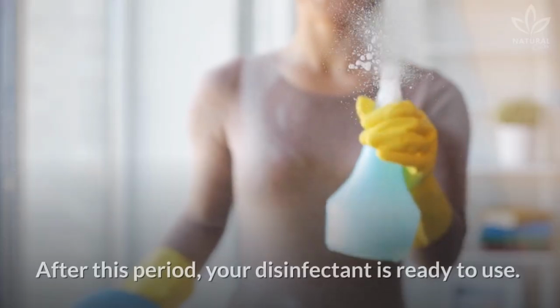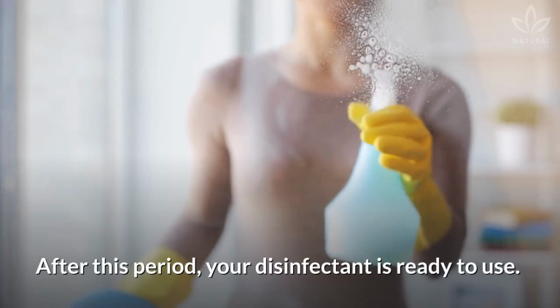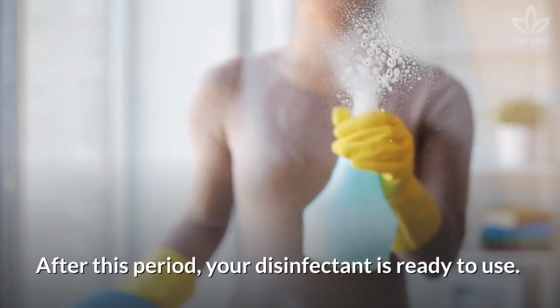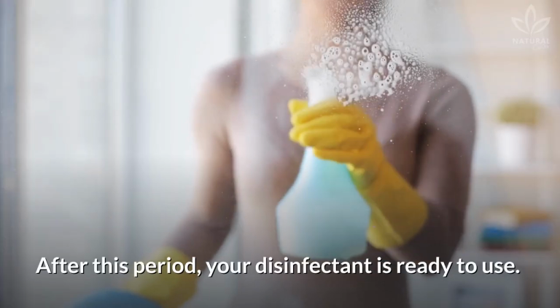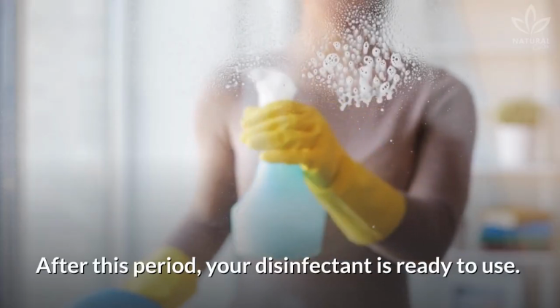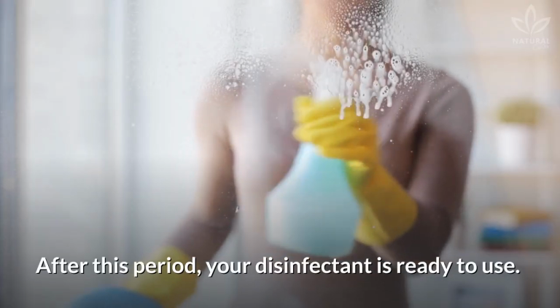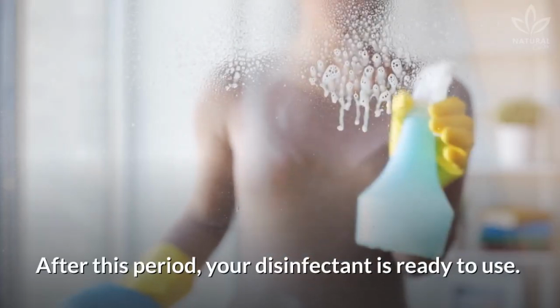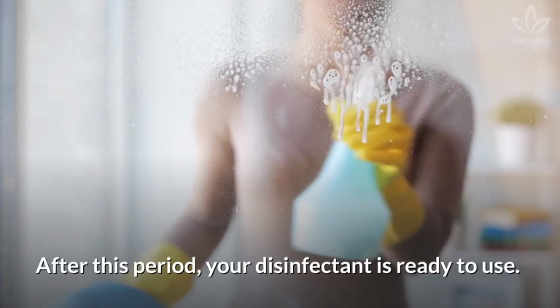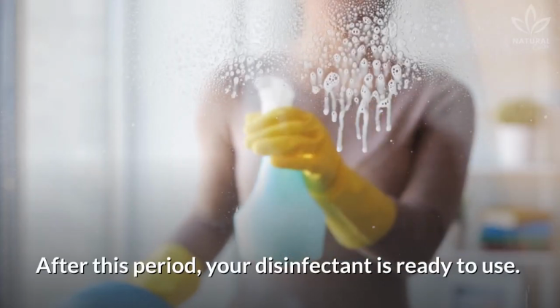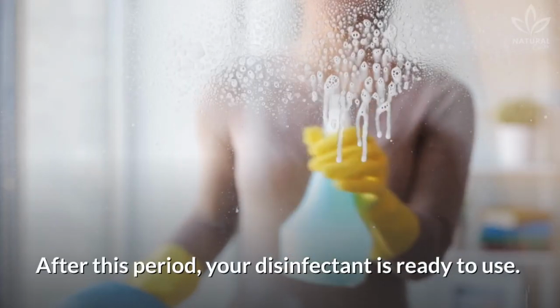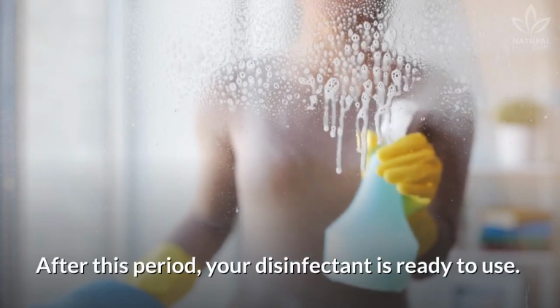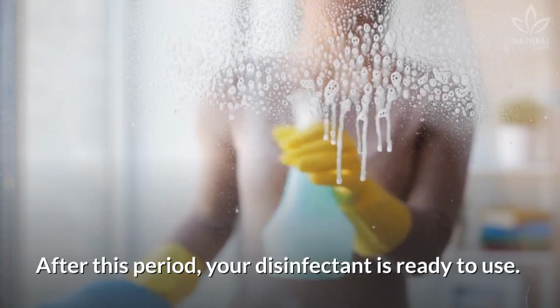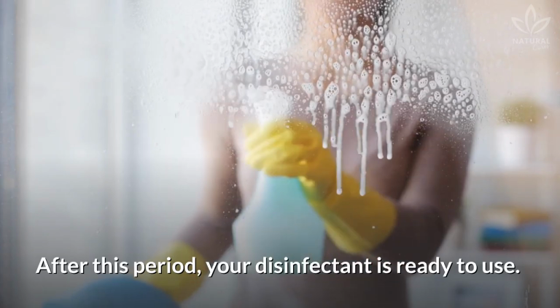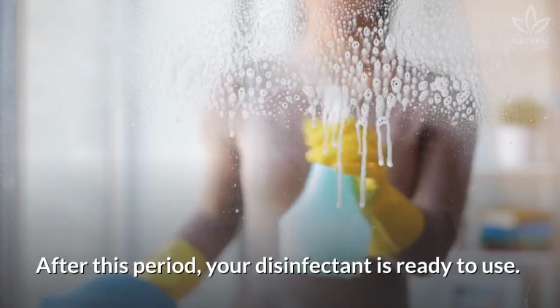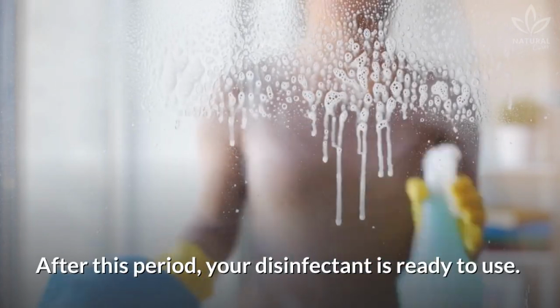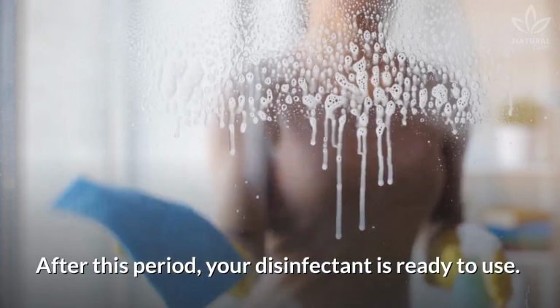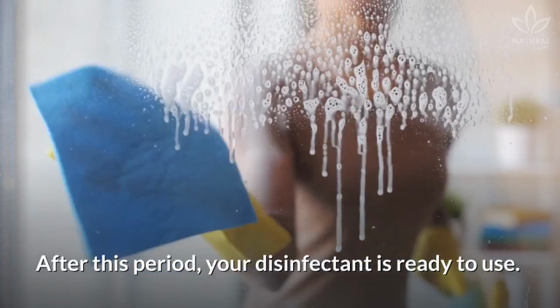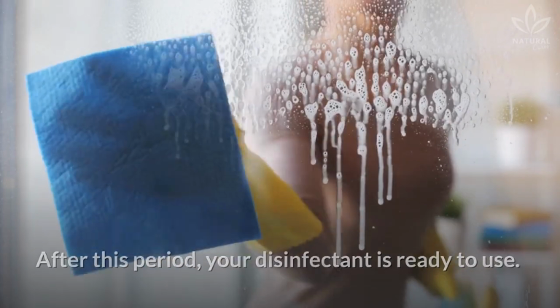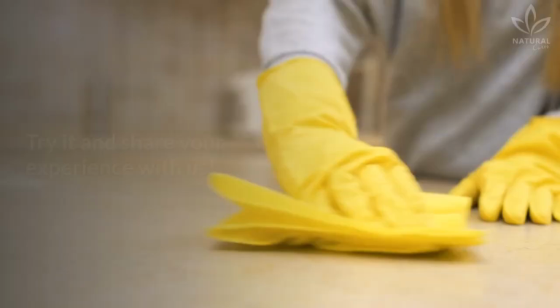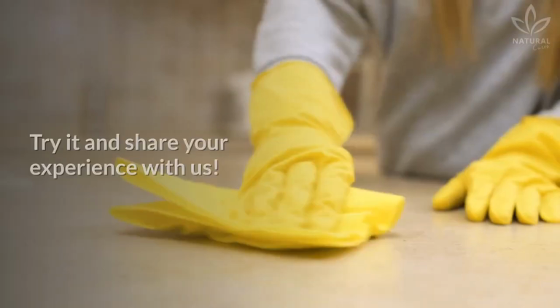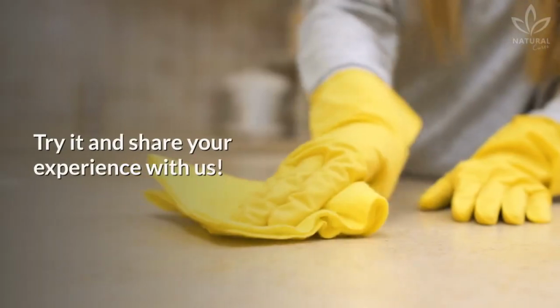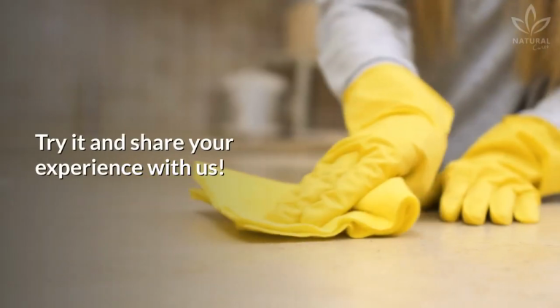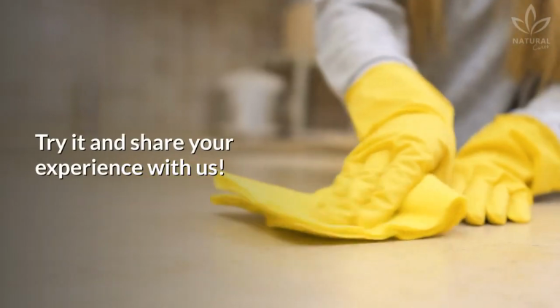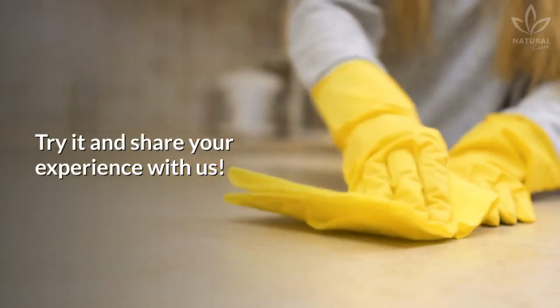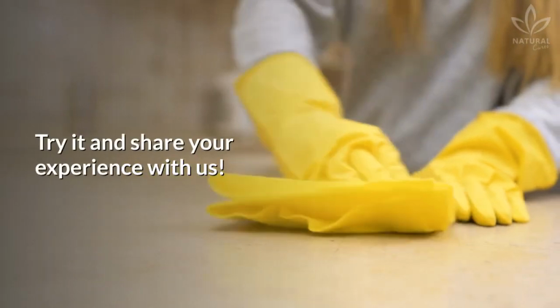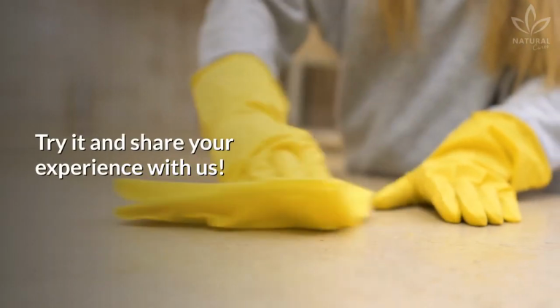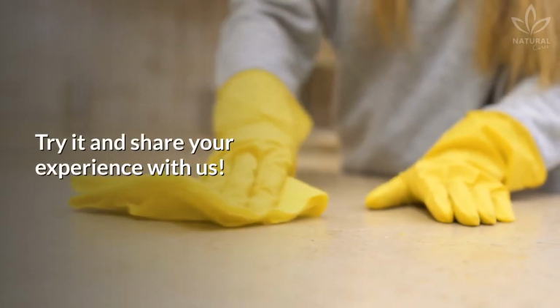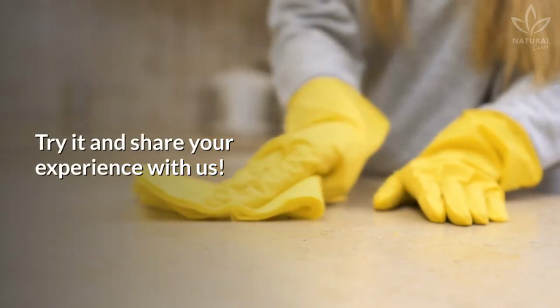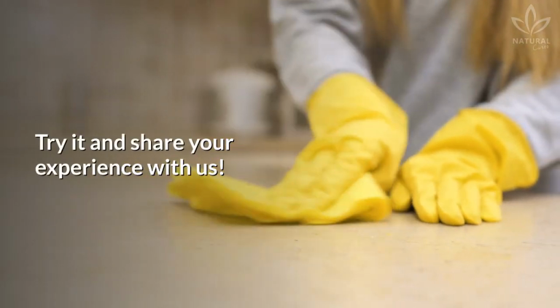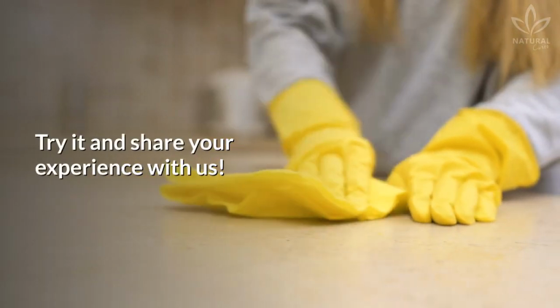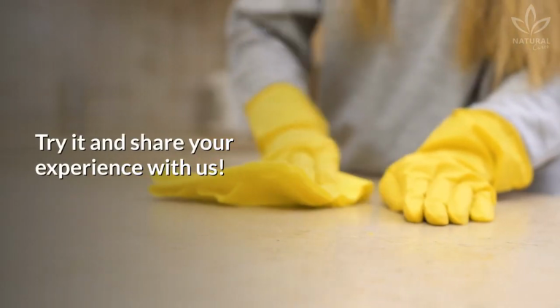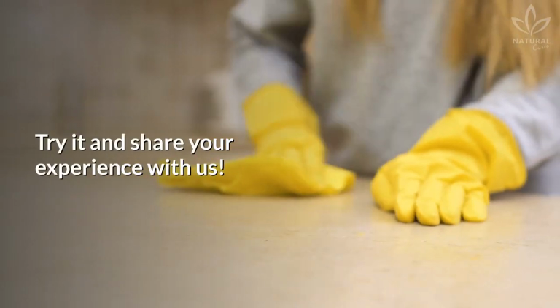After this period, your disinfectant is ready to use. Try it and share your experience with us.